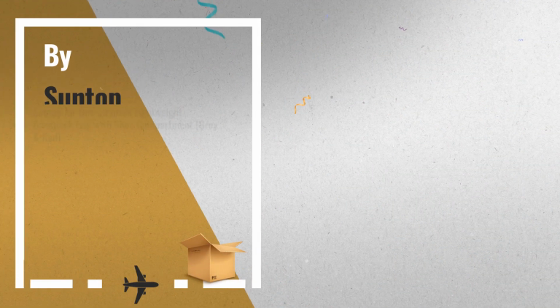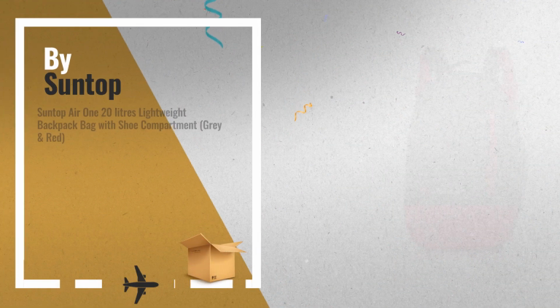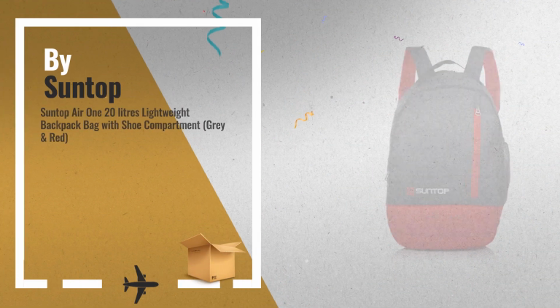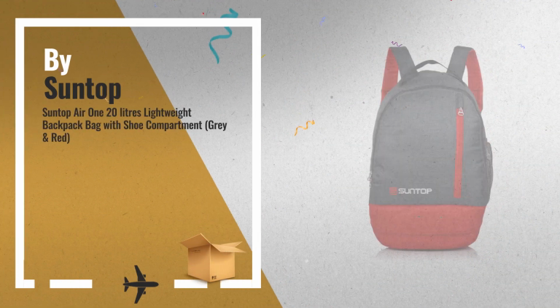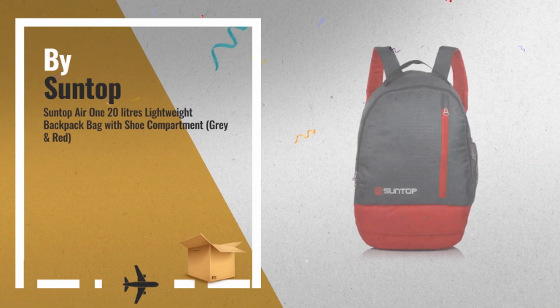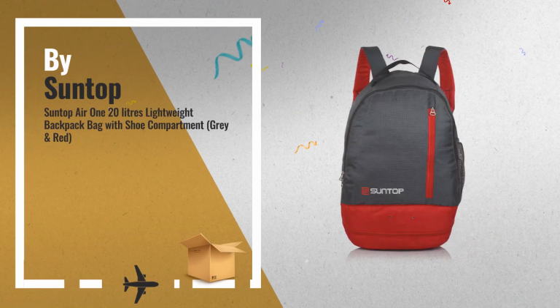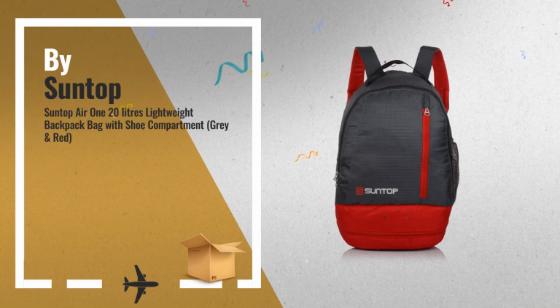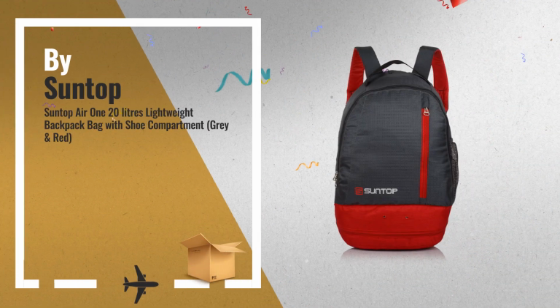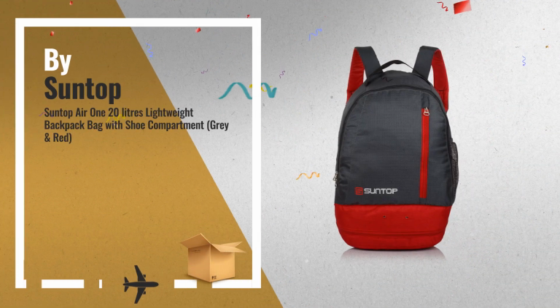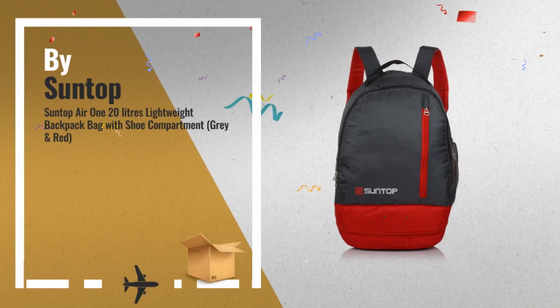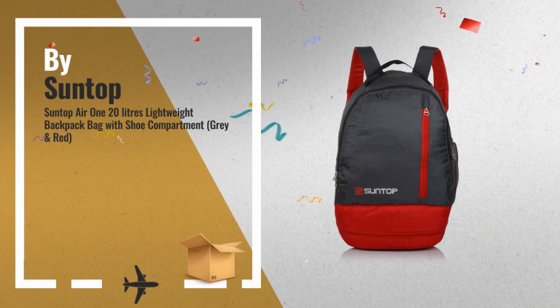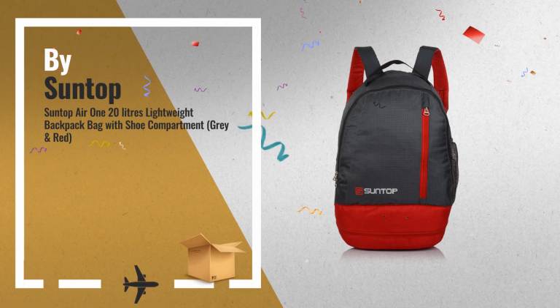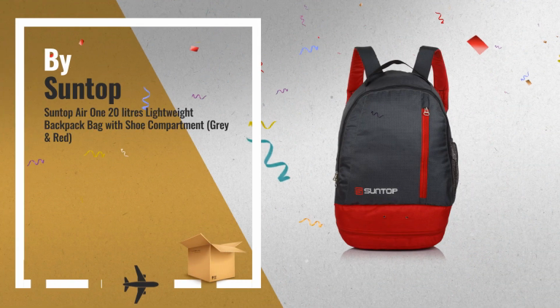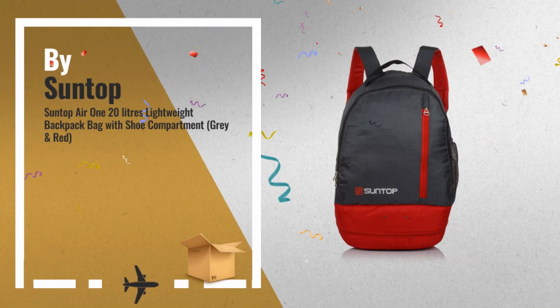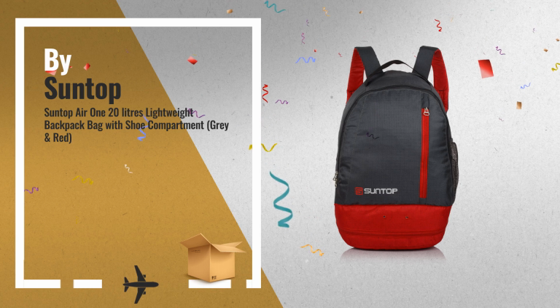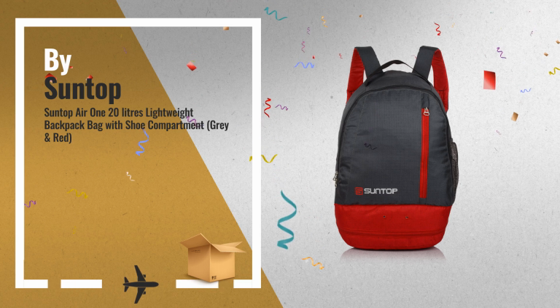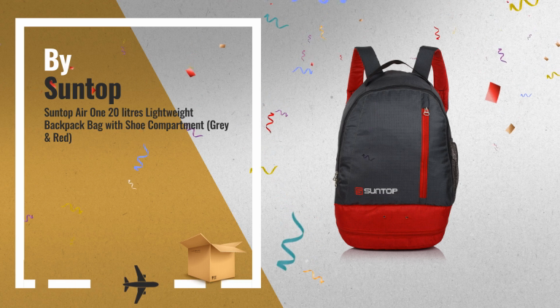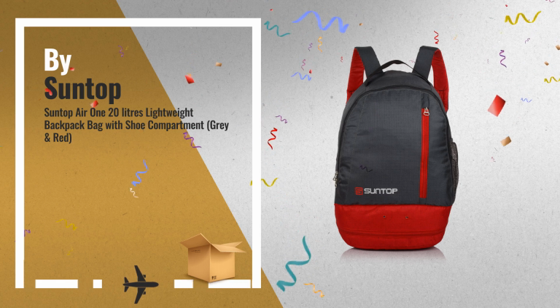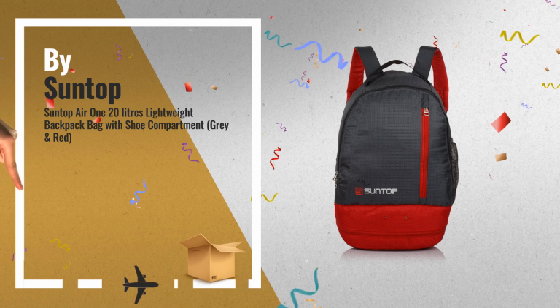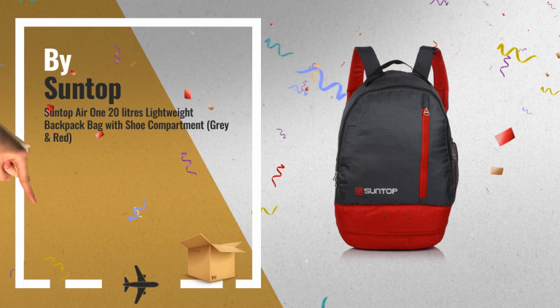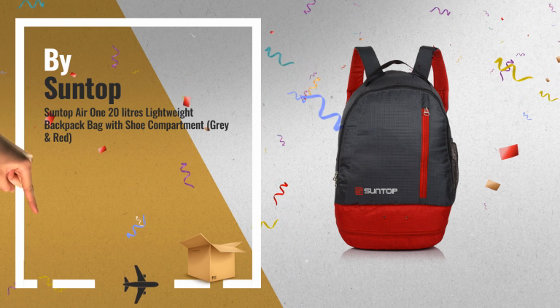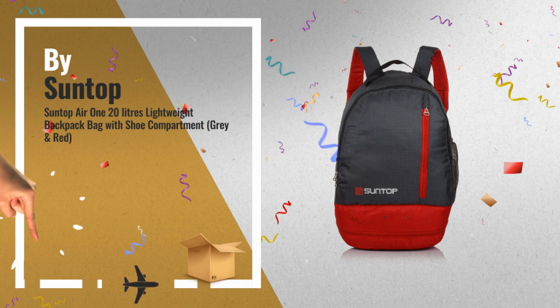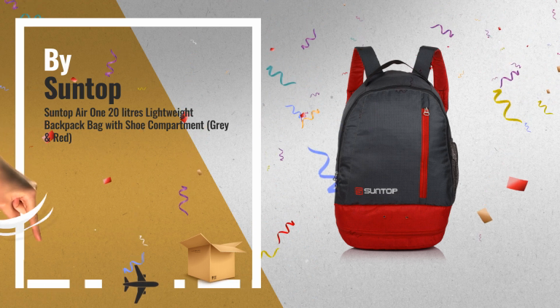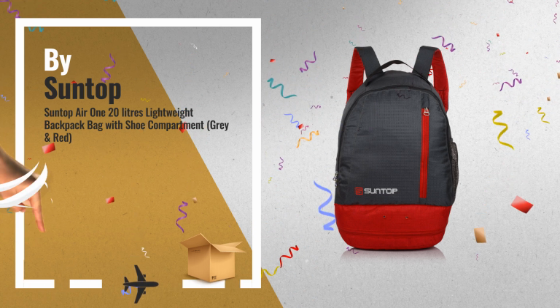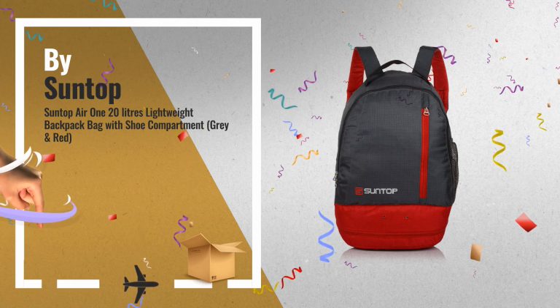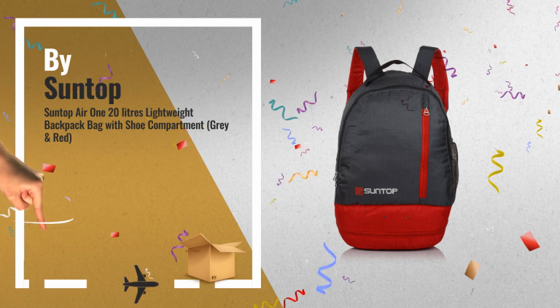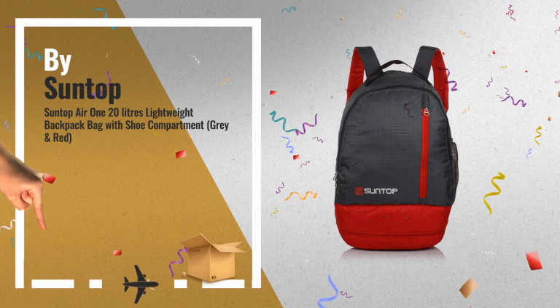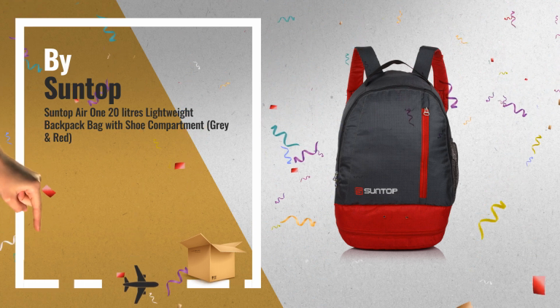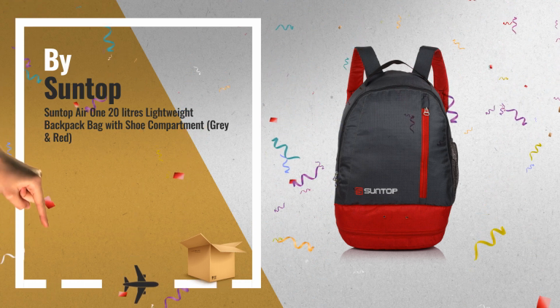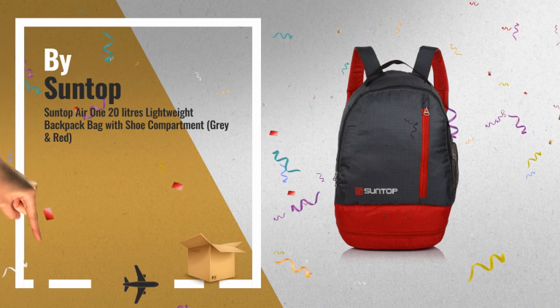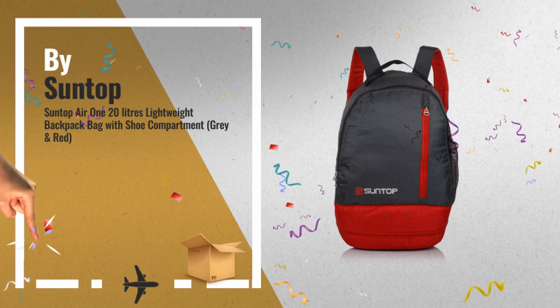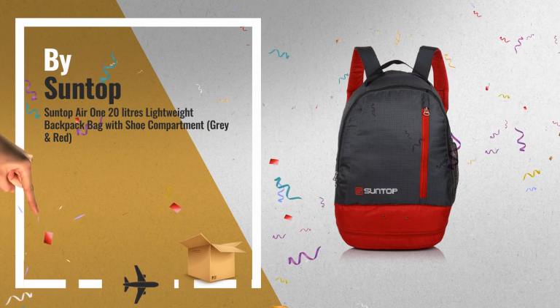Amazon Great Indian Sale is now live. Click the link below and get the best deals for you.